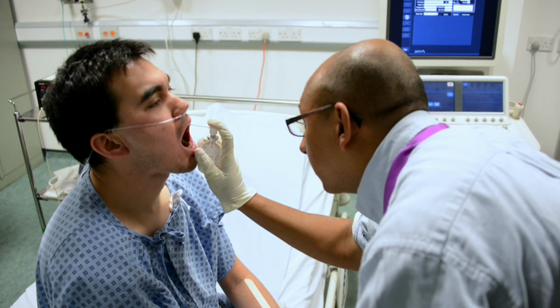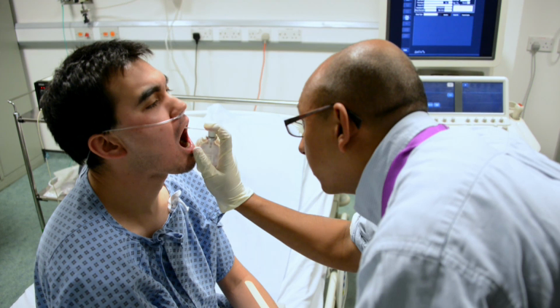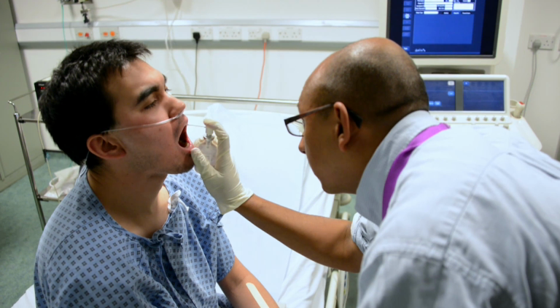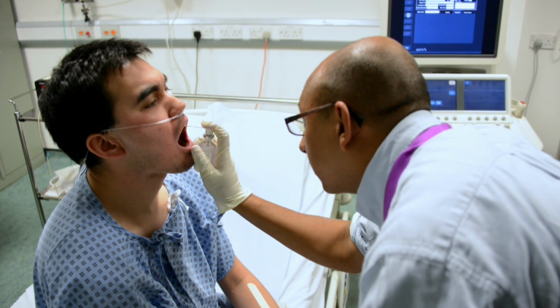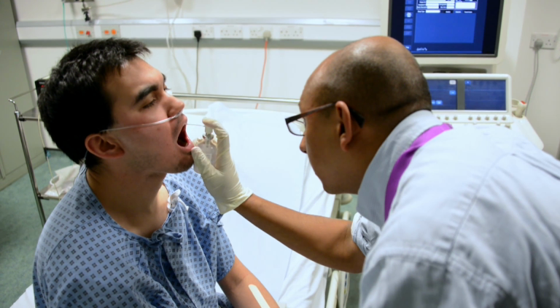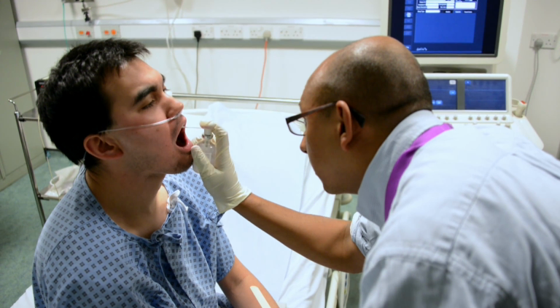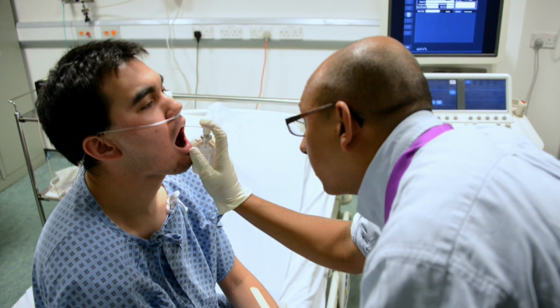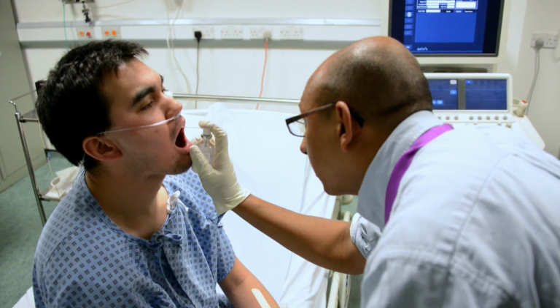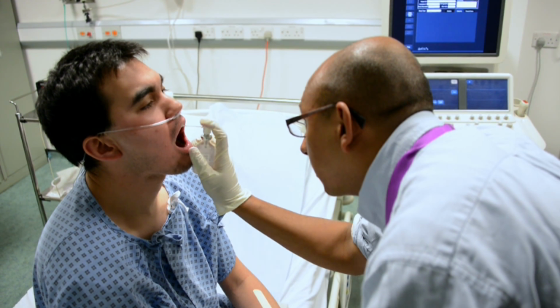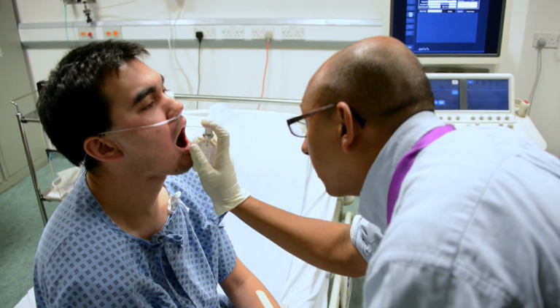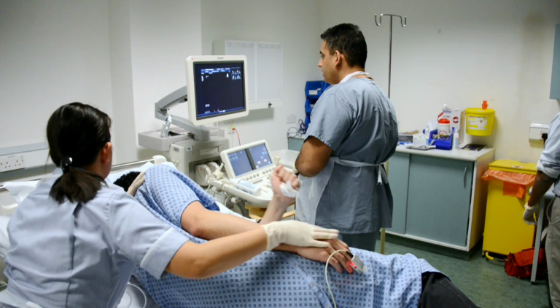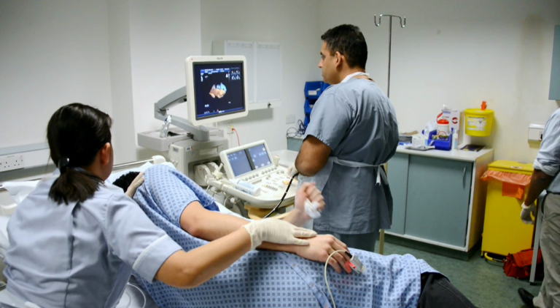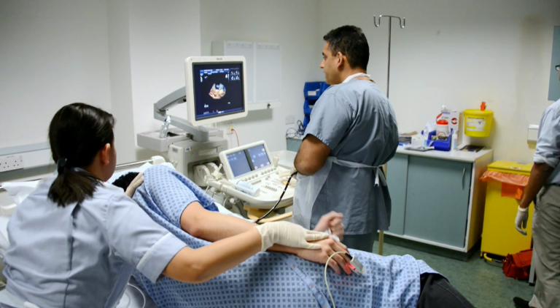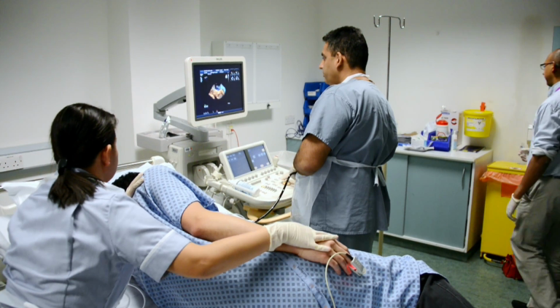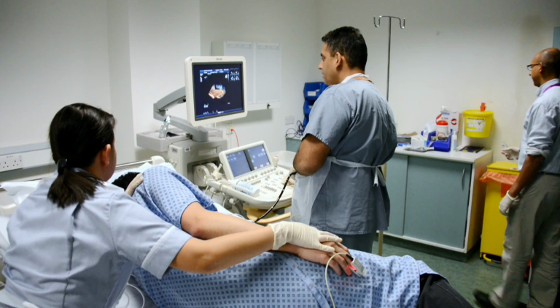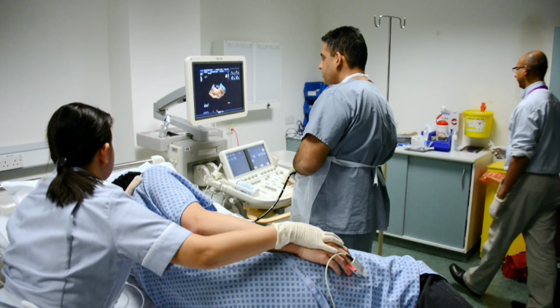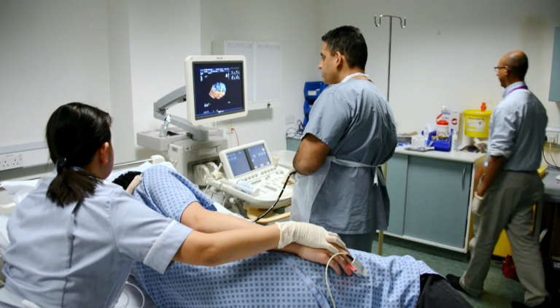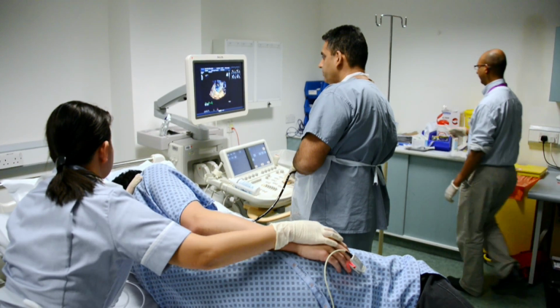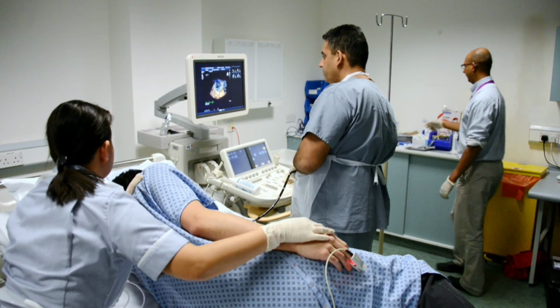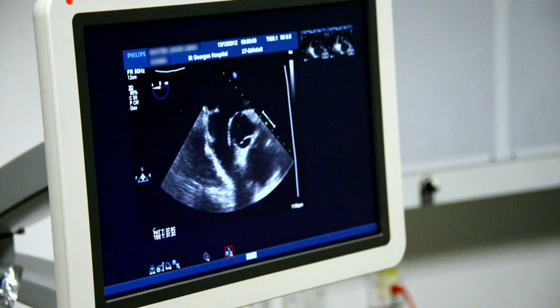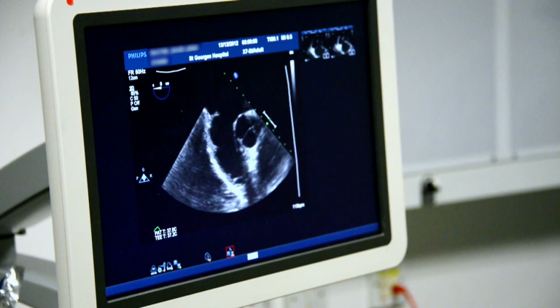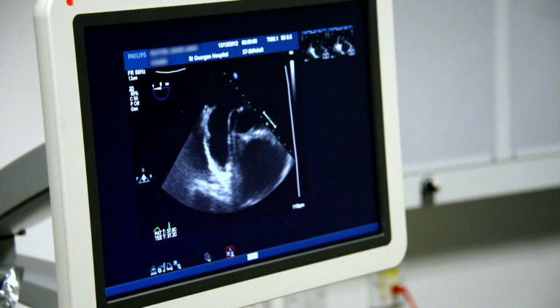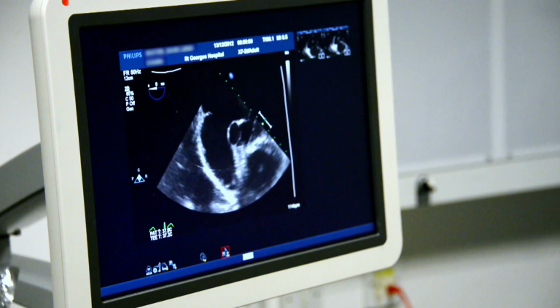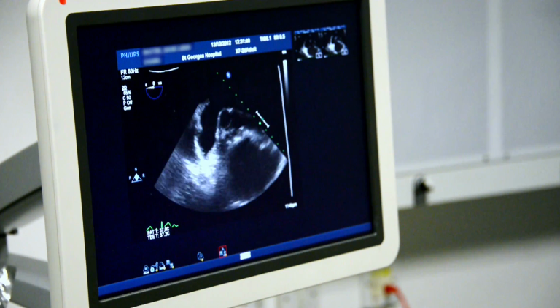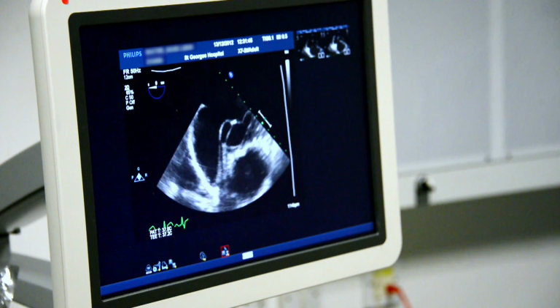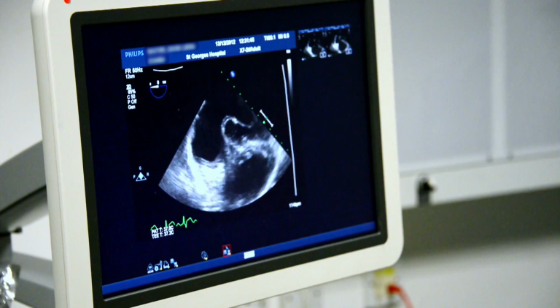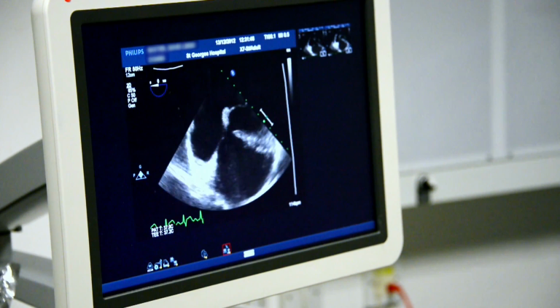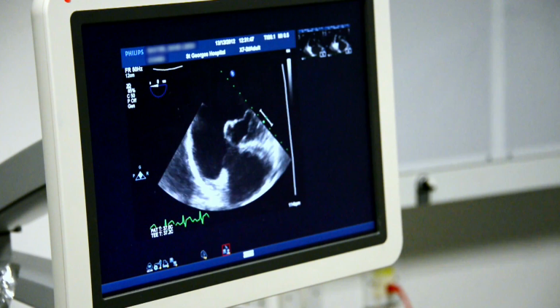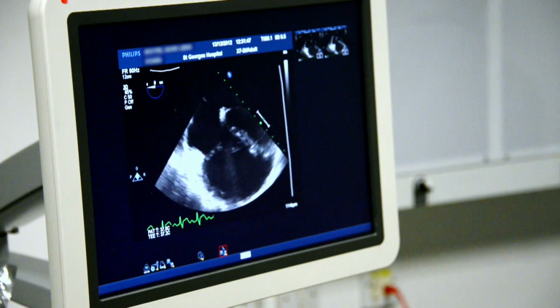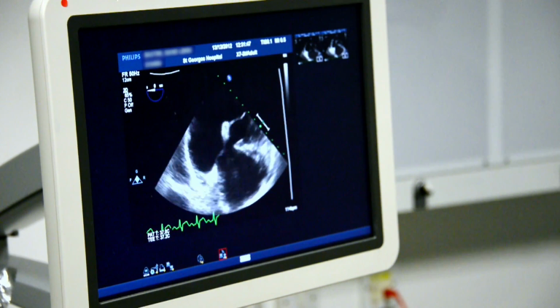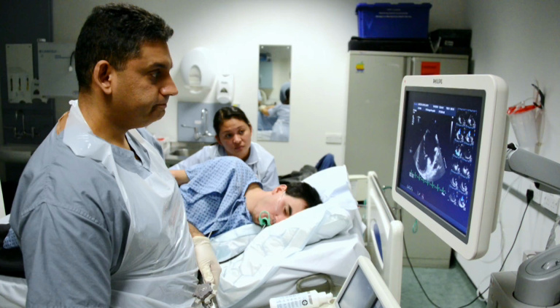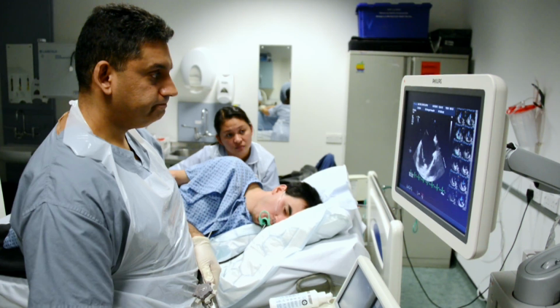This film will show you what to expect if you are having a trans-oesophageal echocardiogram, often called a TOE.